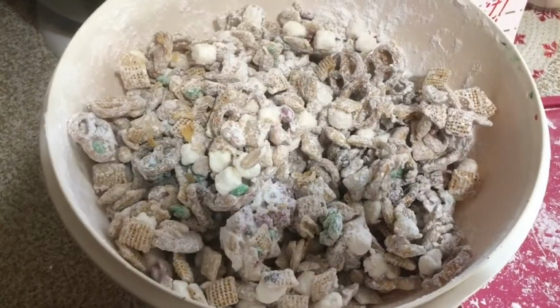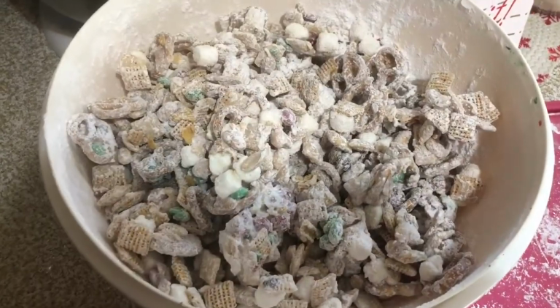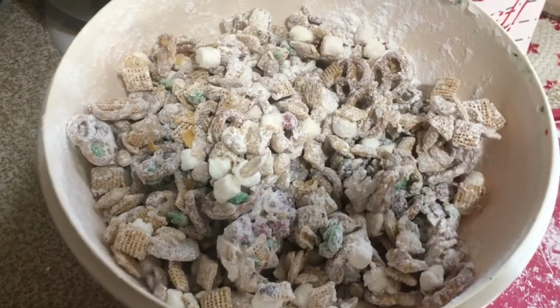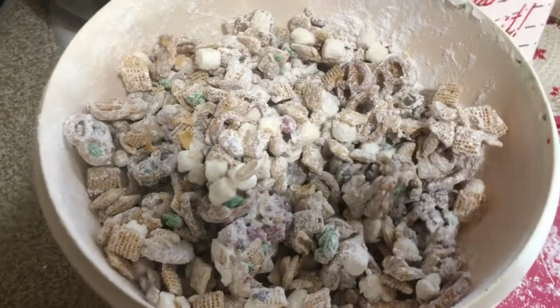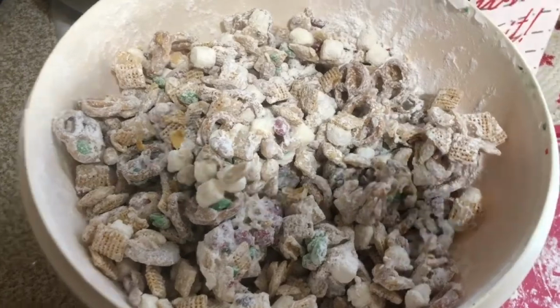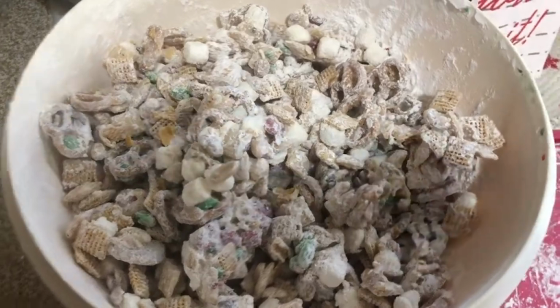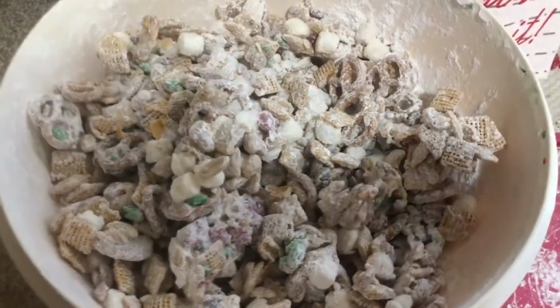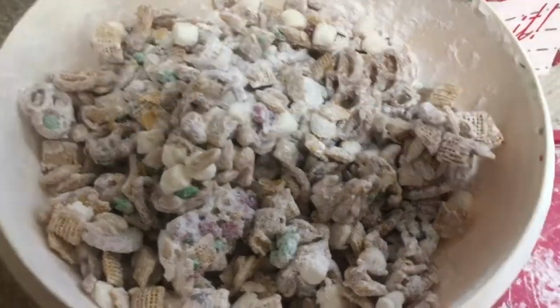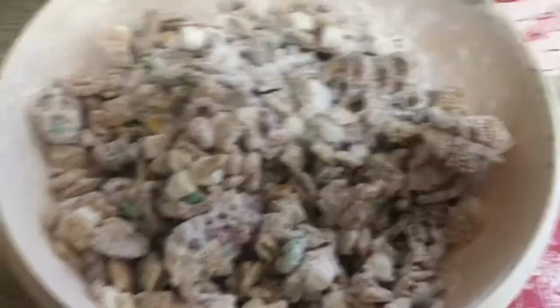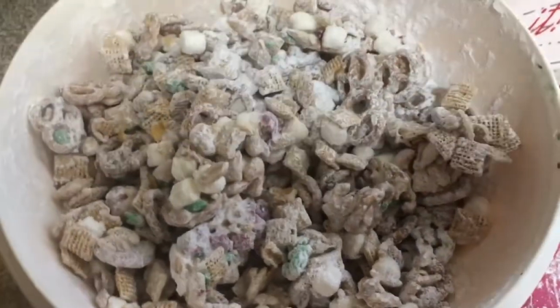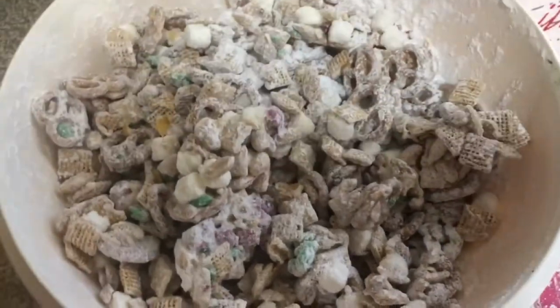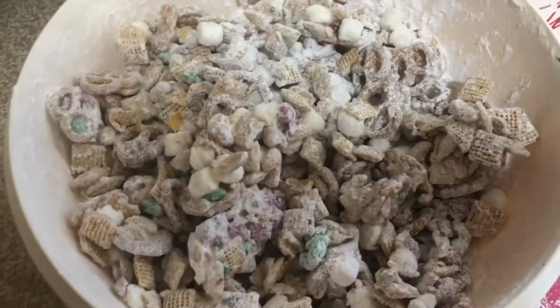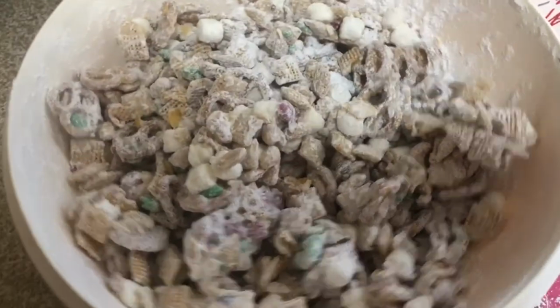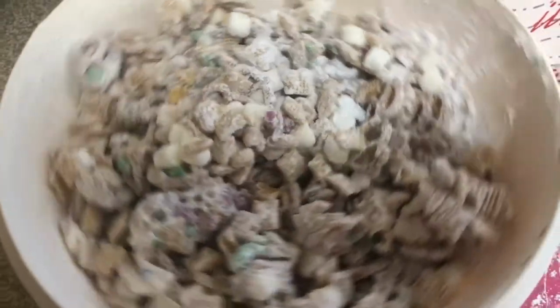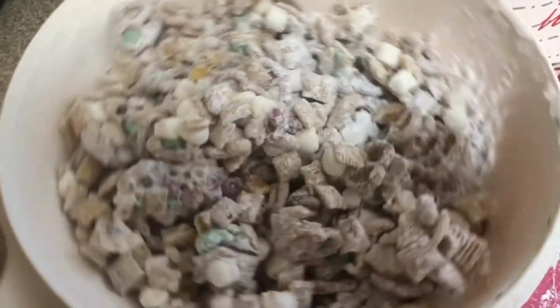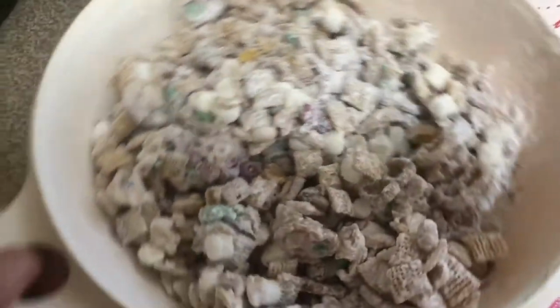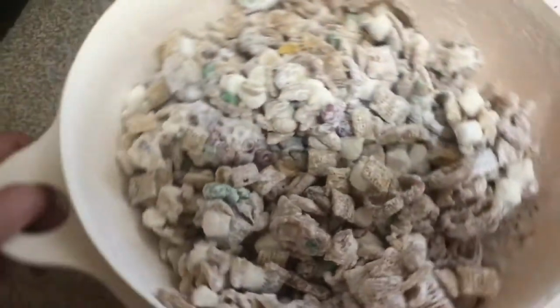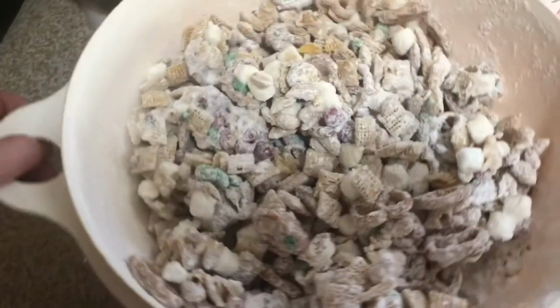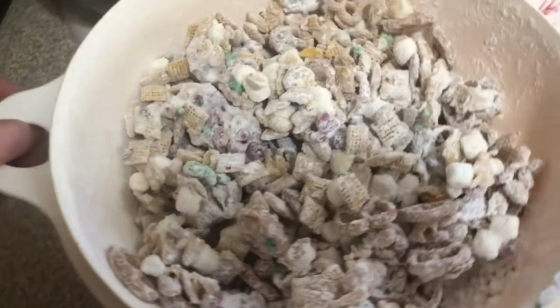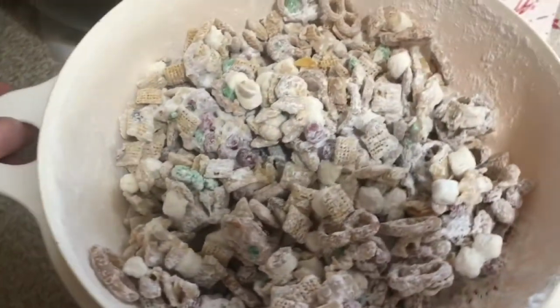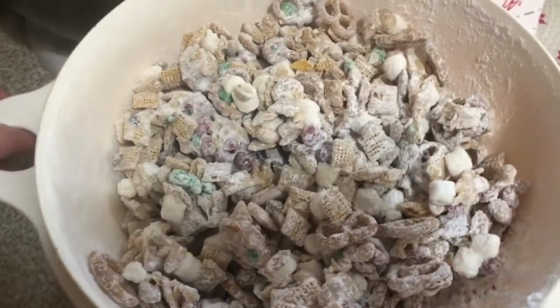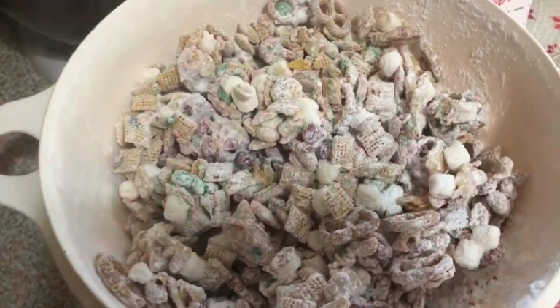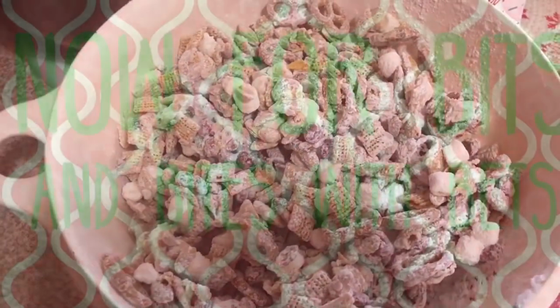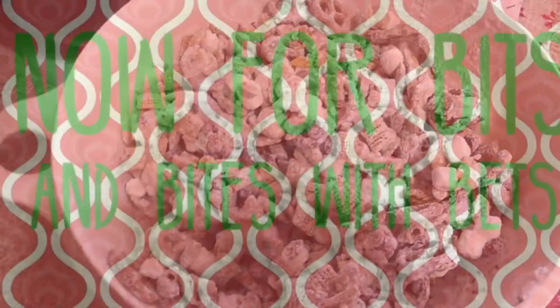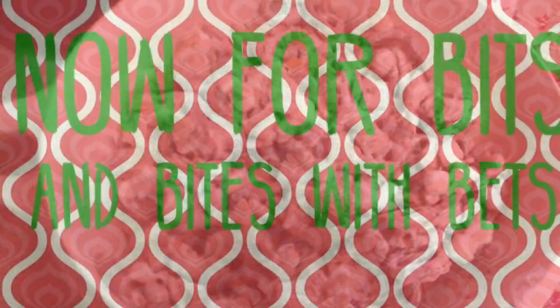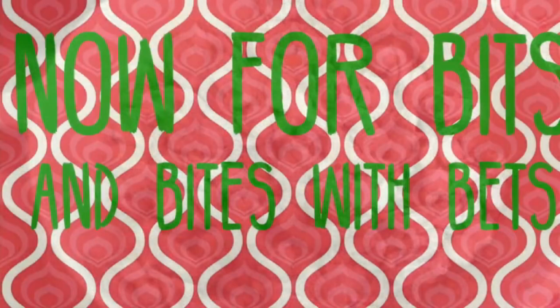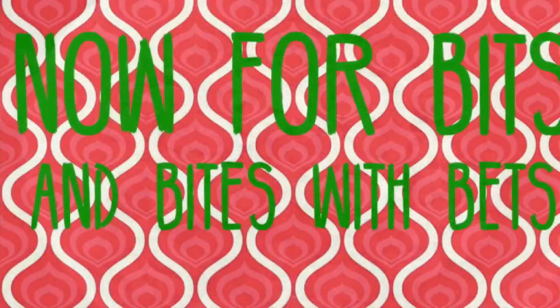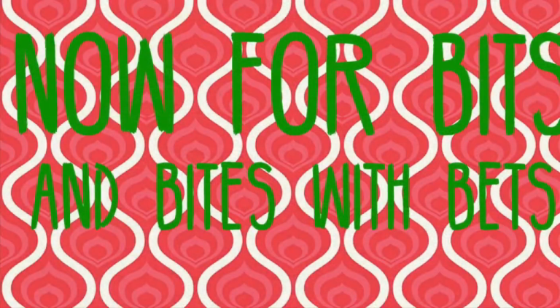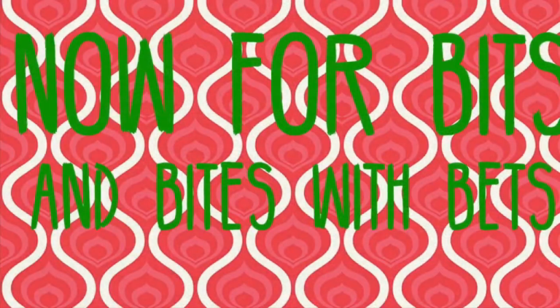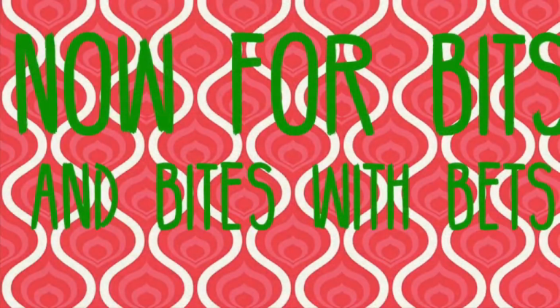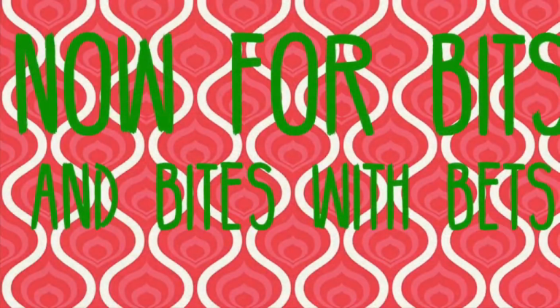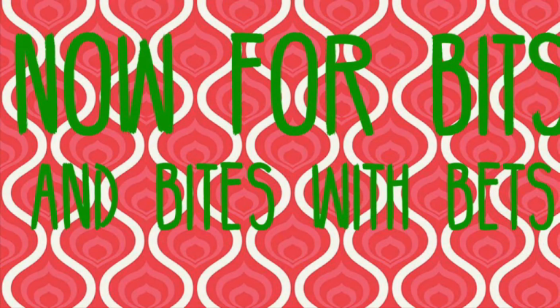And that's it! It's super, super easy. It's sweet, and it's salty, and it's delicious.